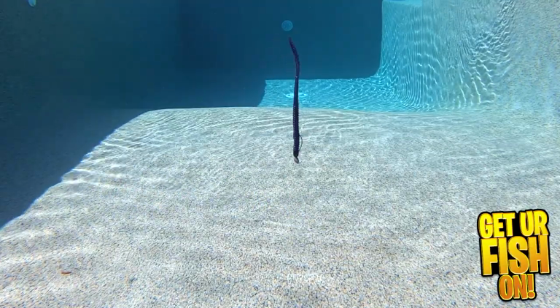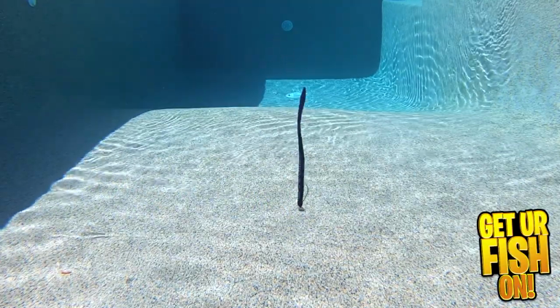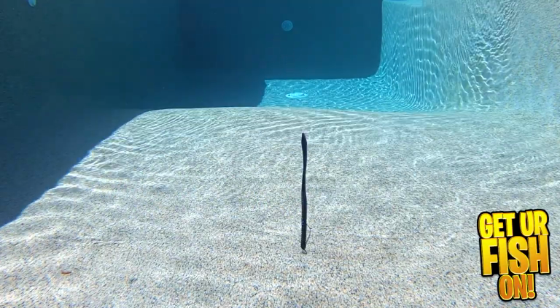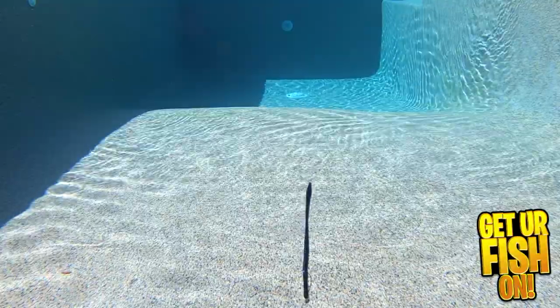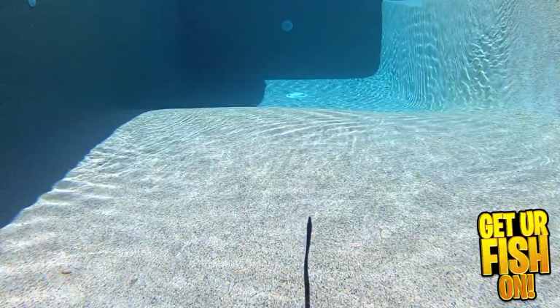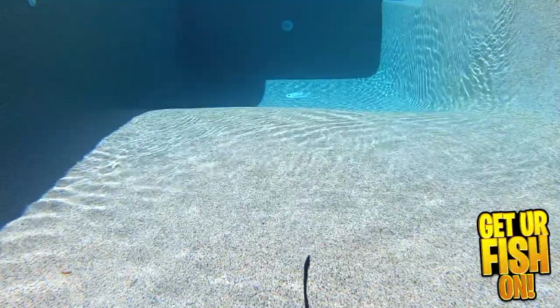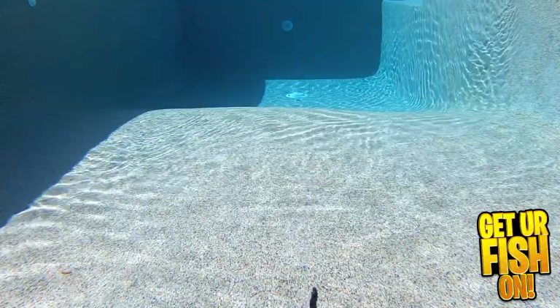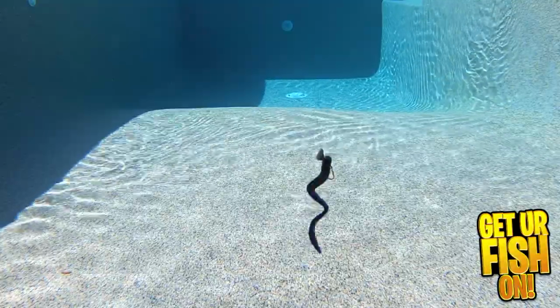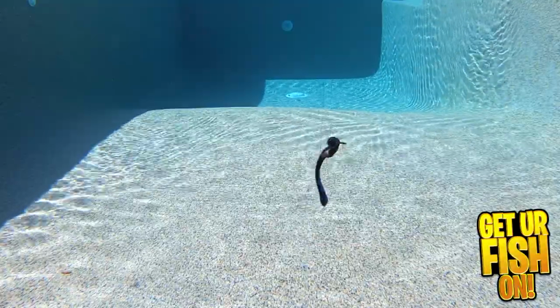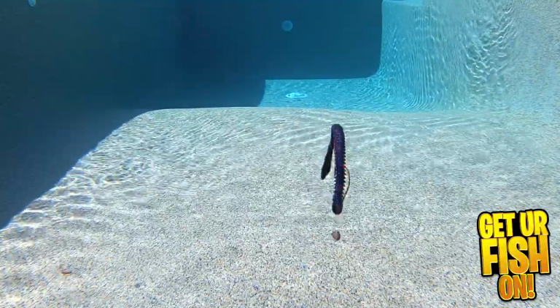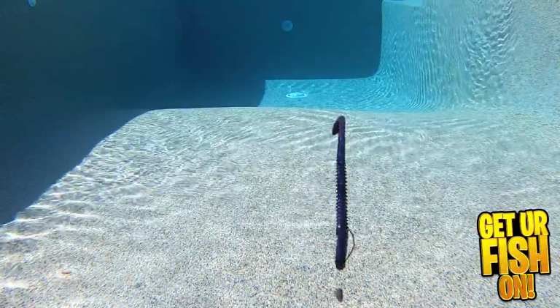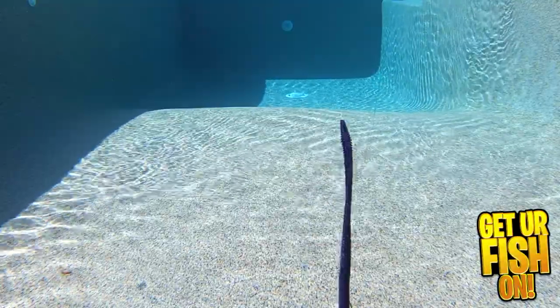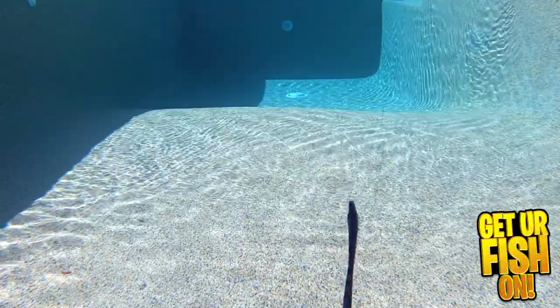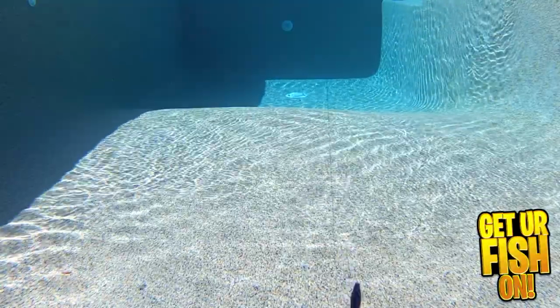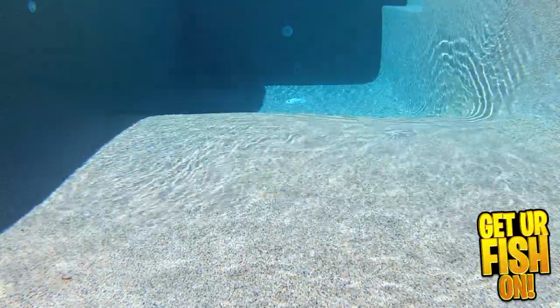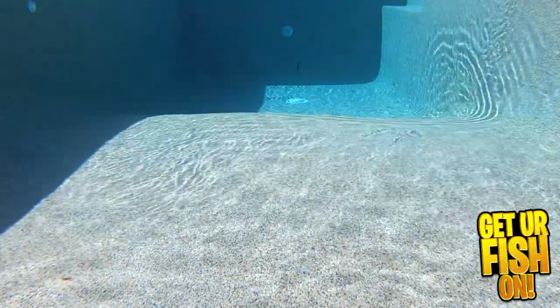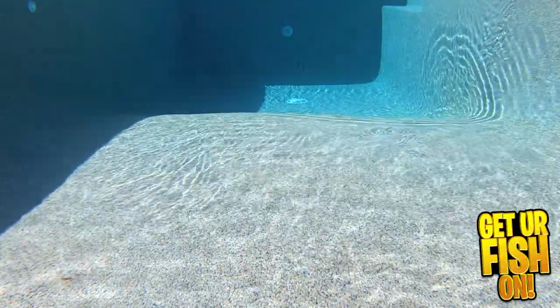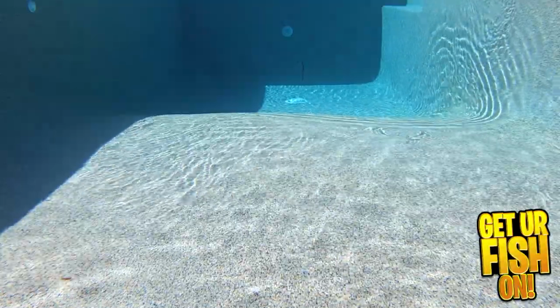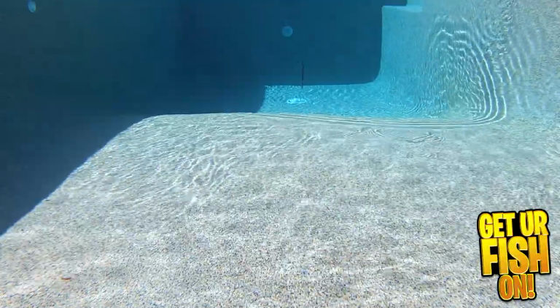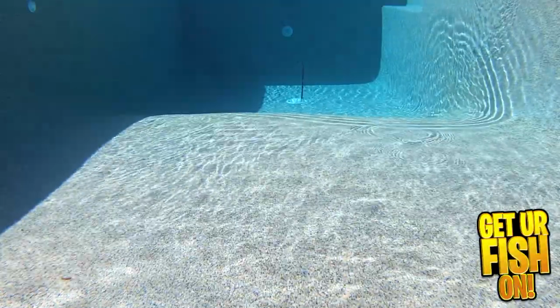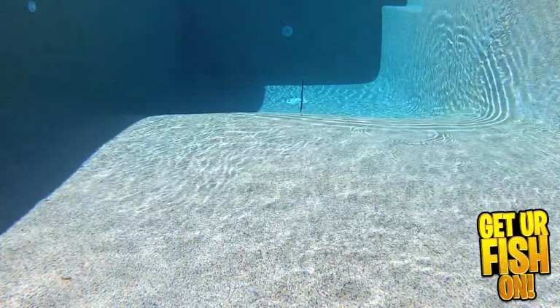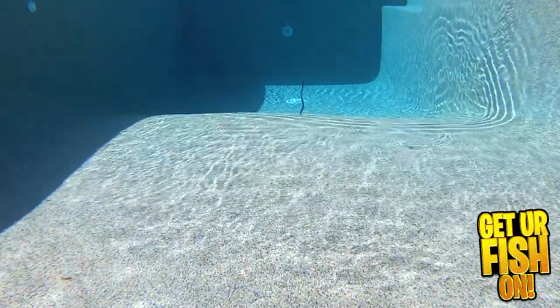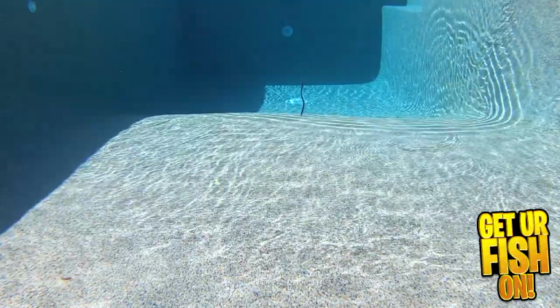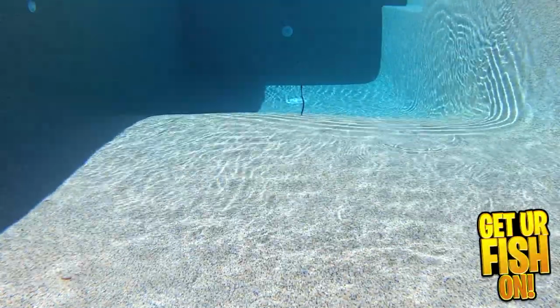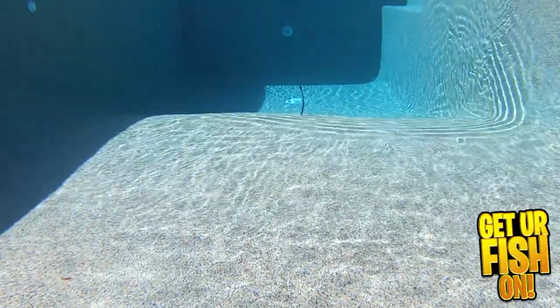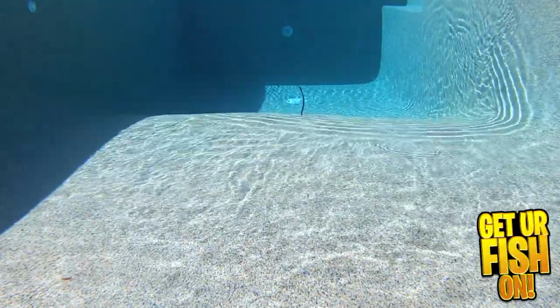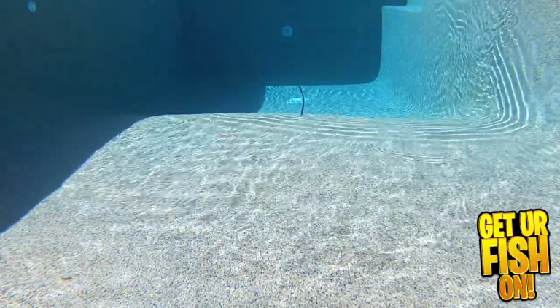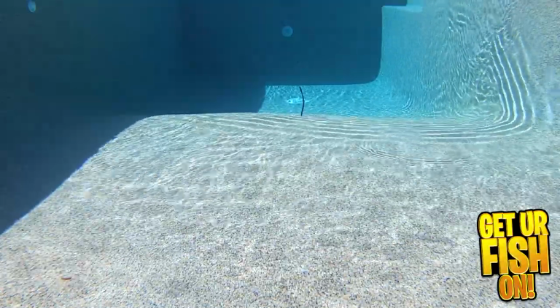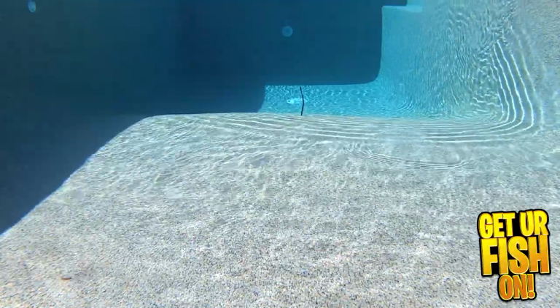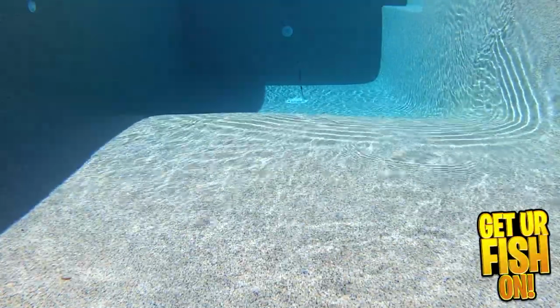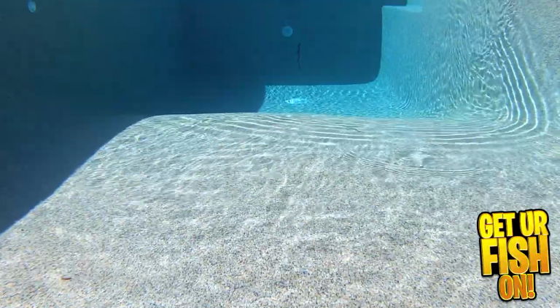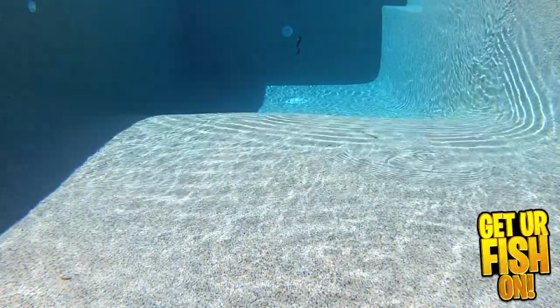And when you Texas rig this worm, the tail of the worm will stand up and wag with any water movement.